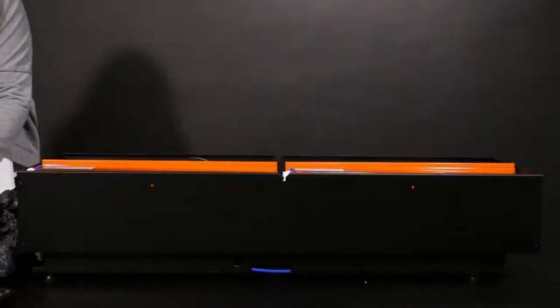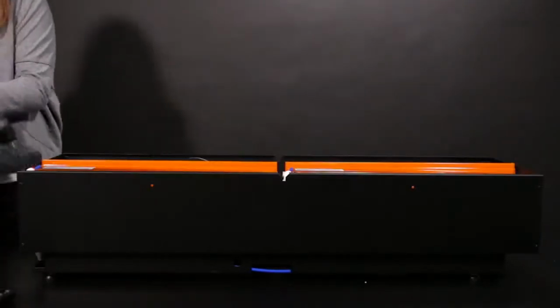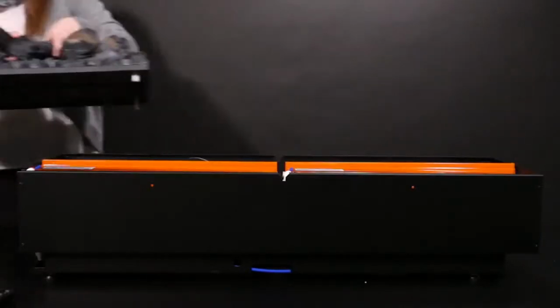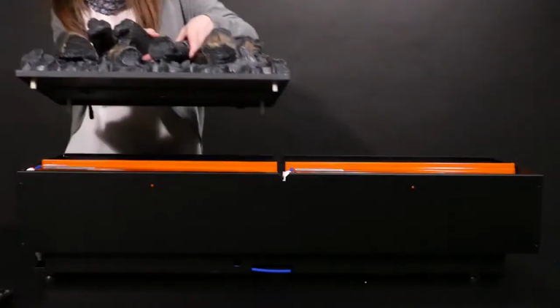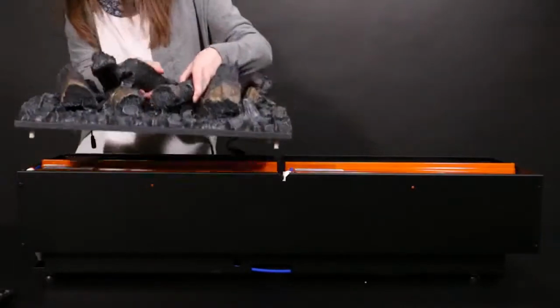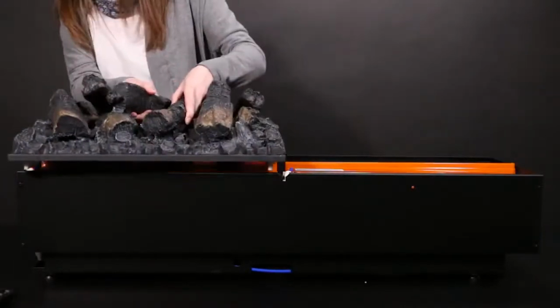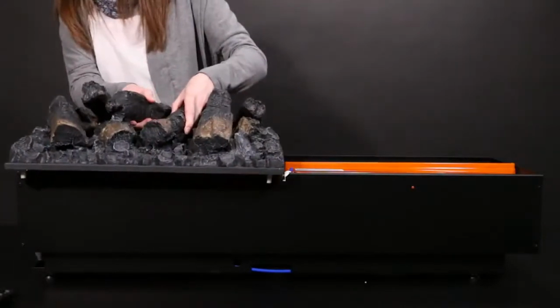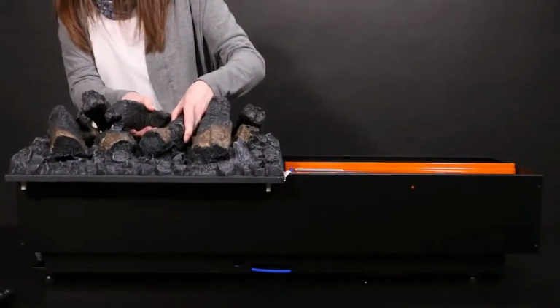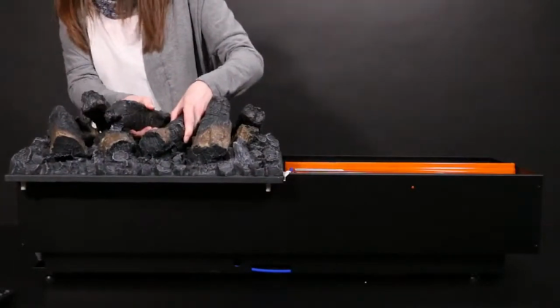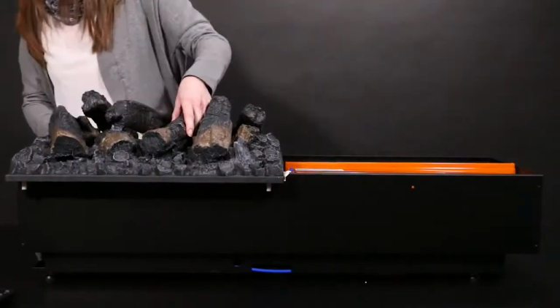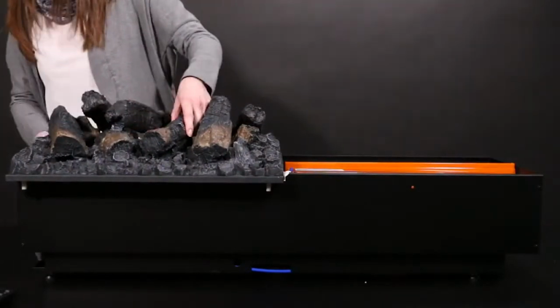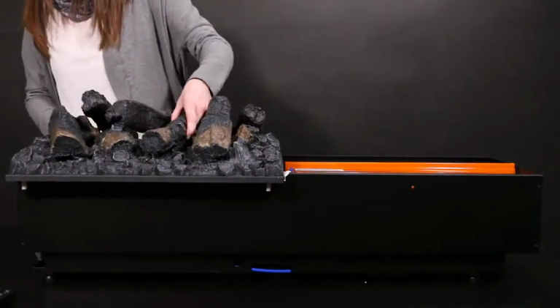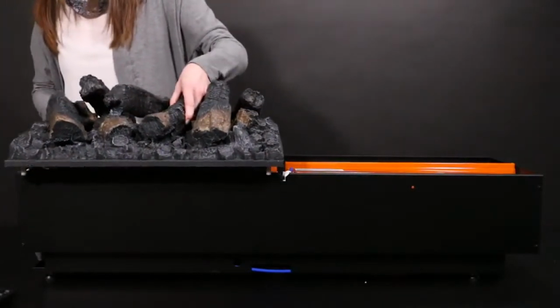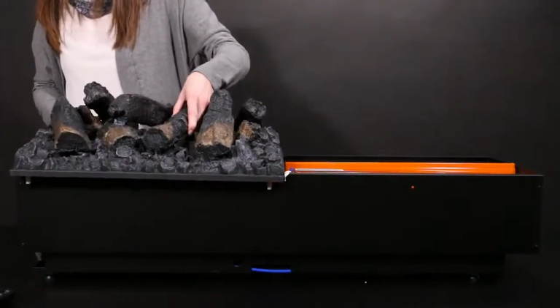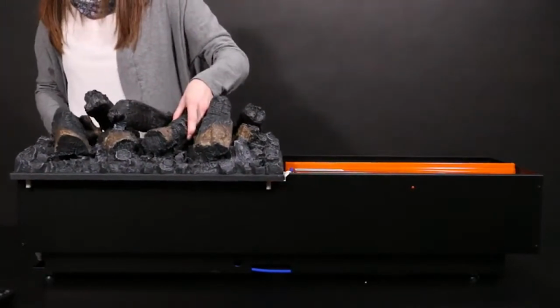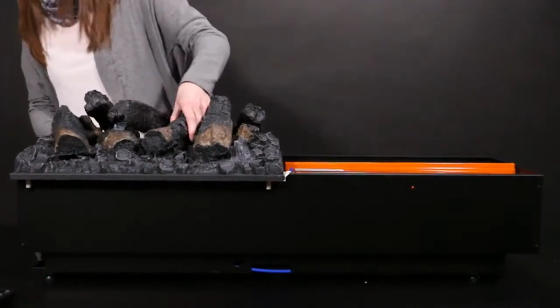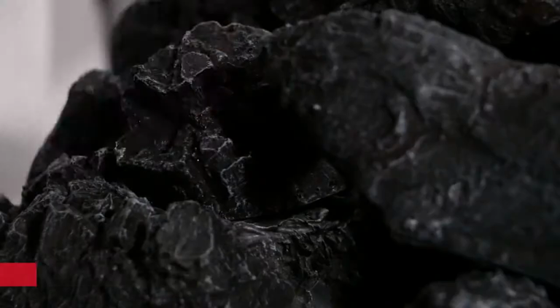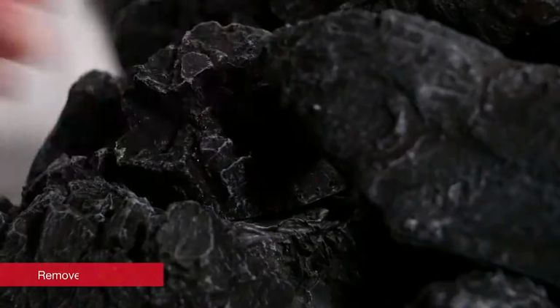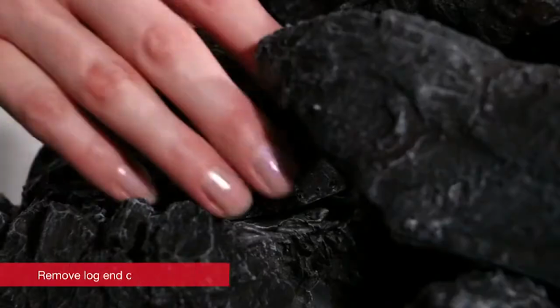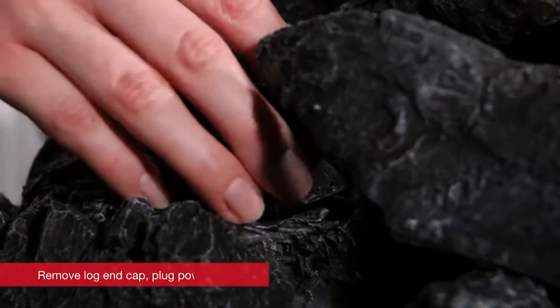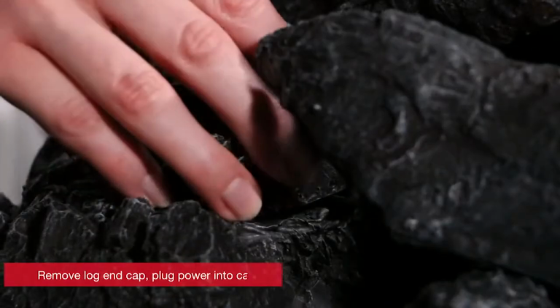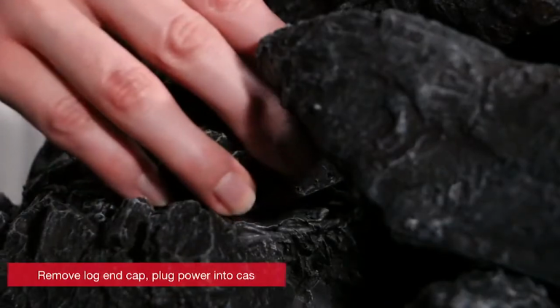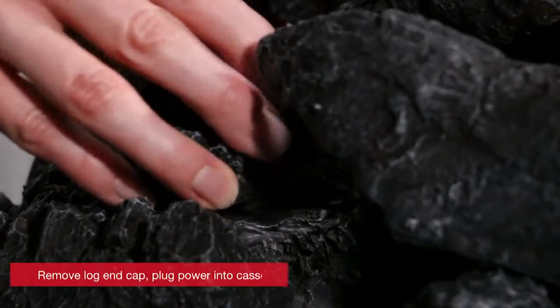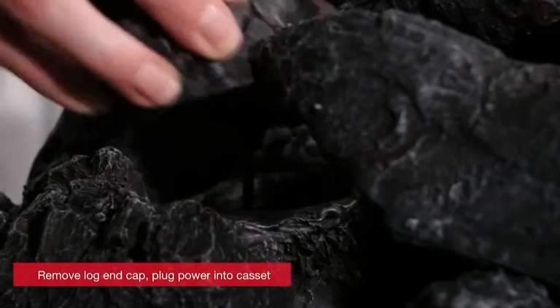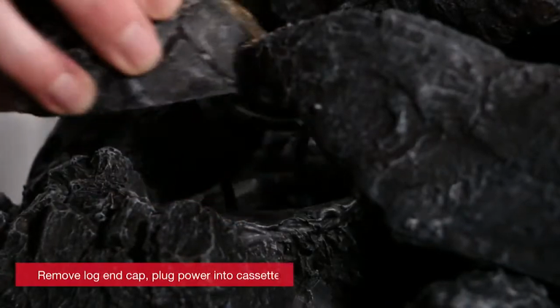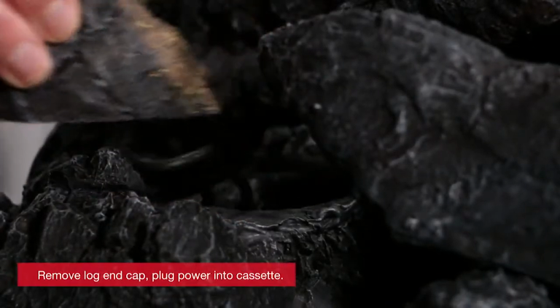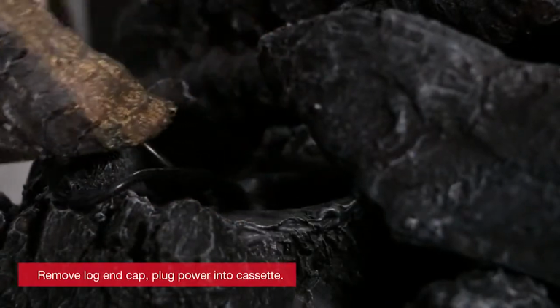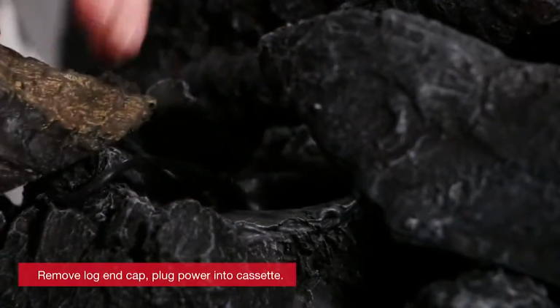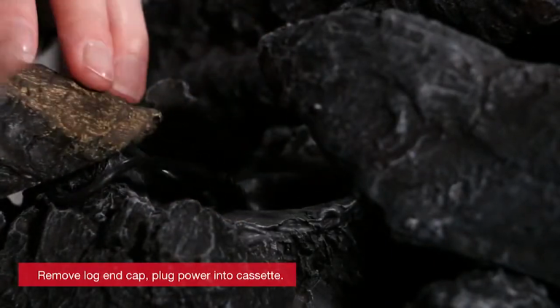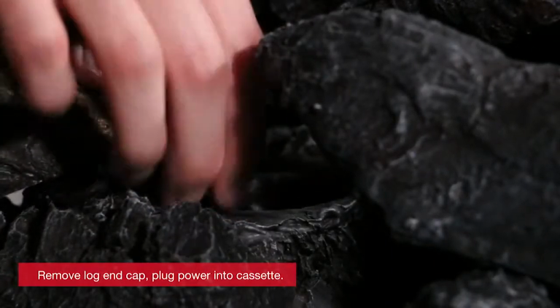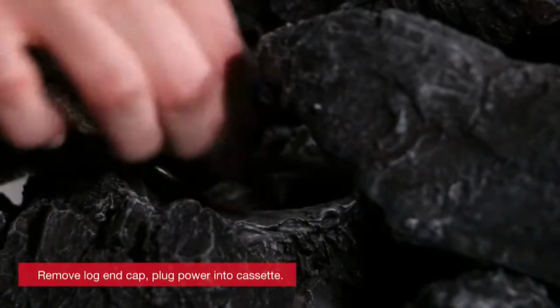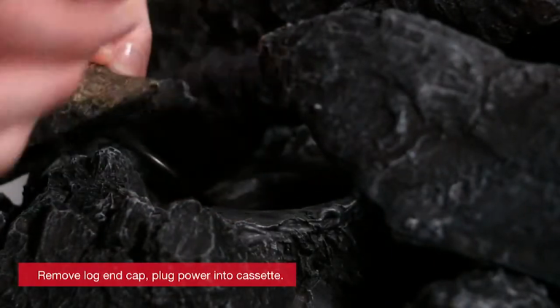The Optimus cassette can also be used with LED logs. Plug the logs into the cassette for a natural inner glow look.